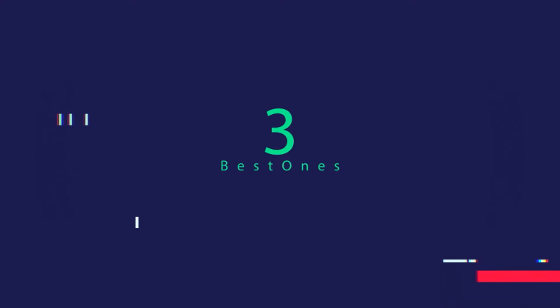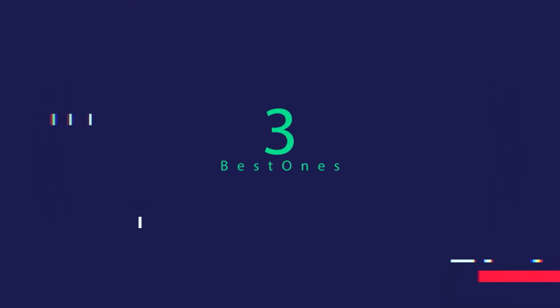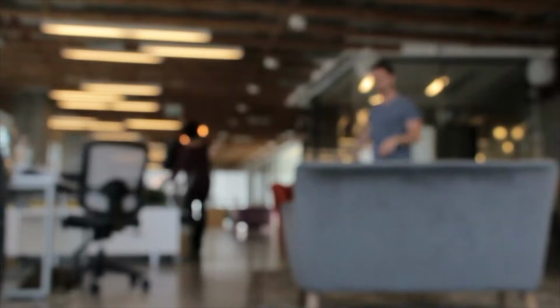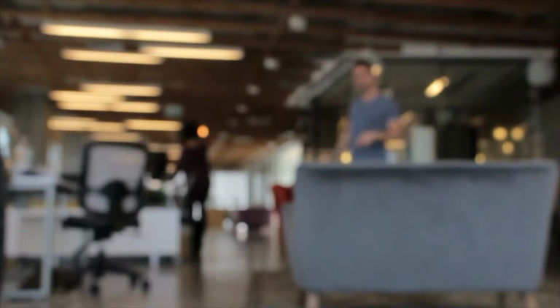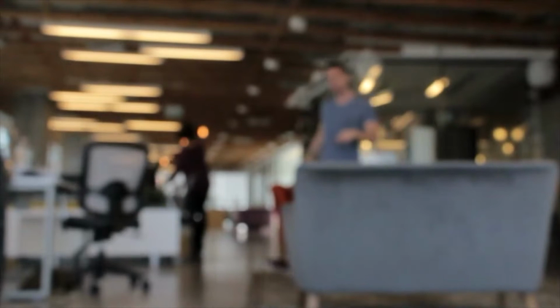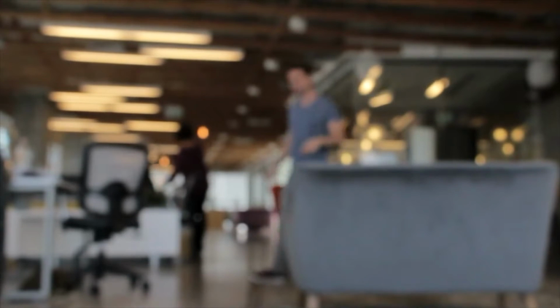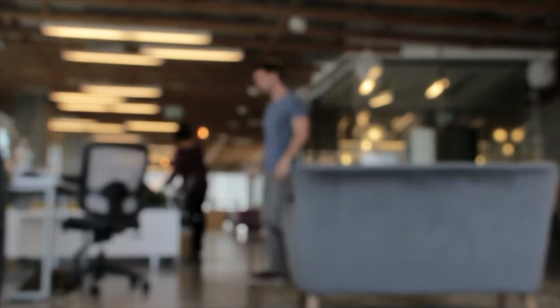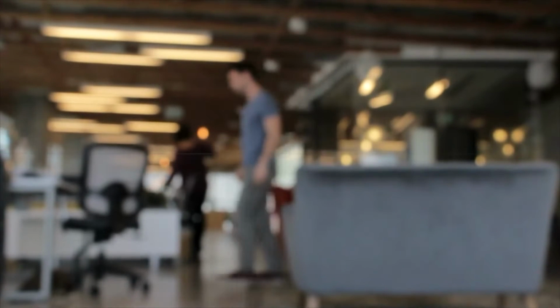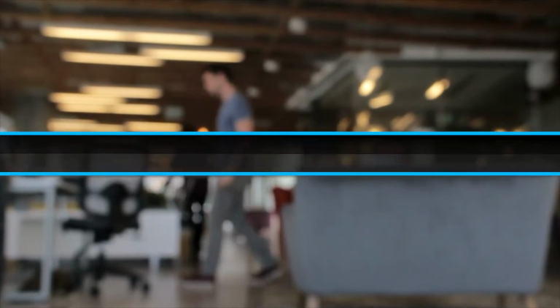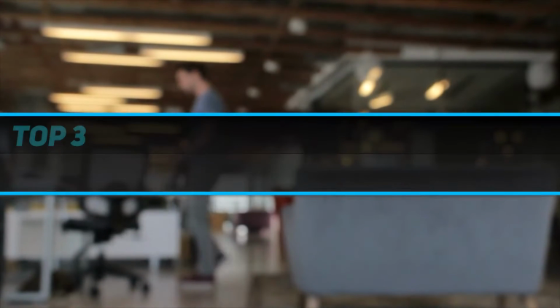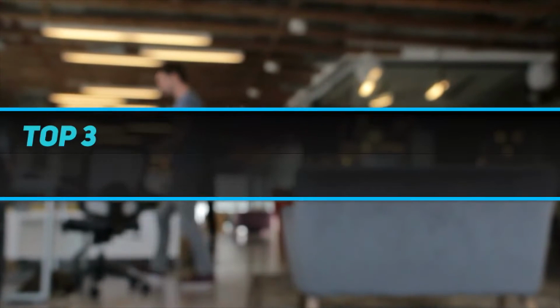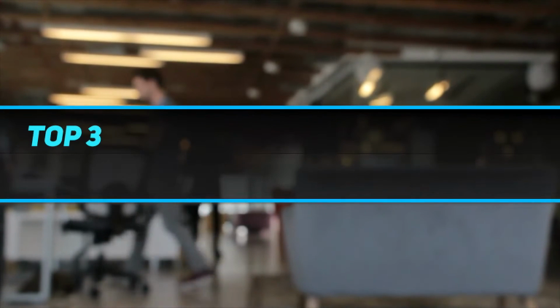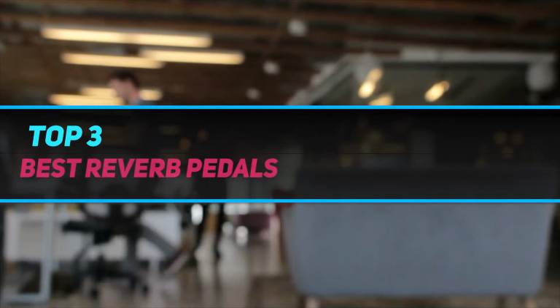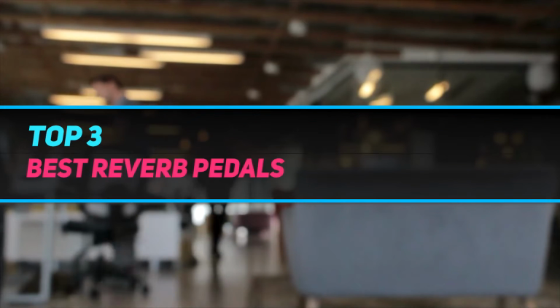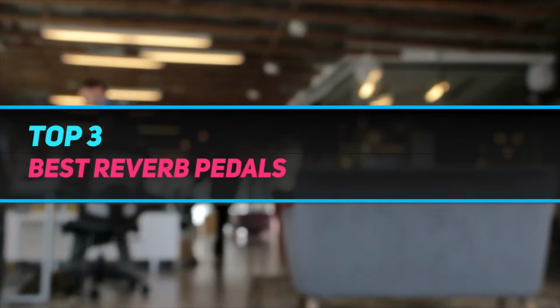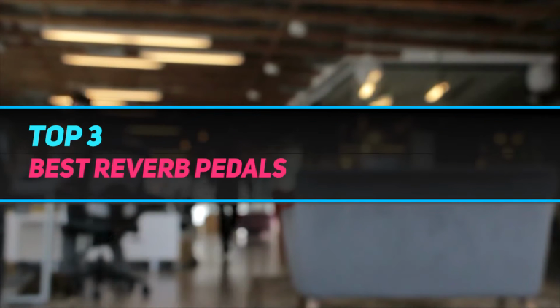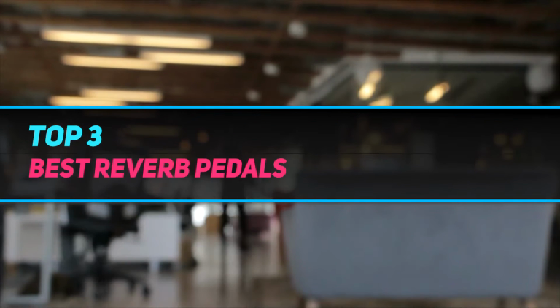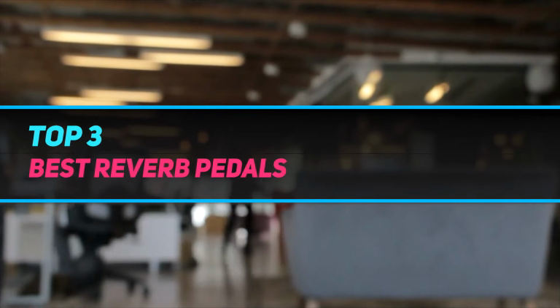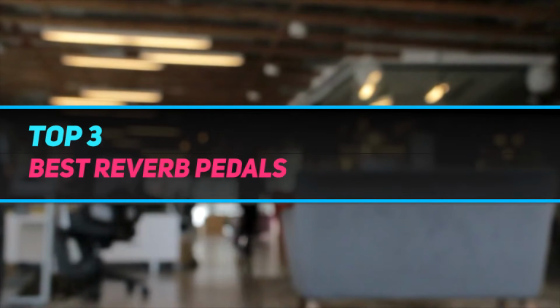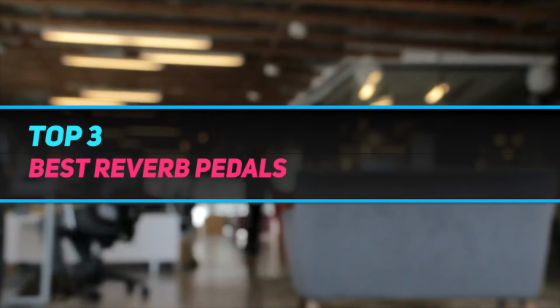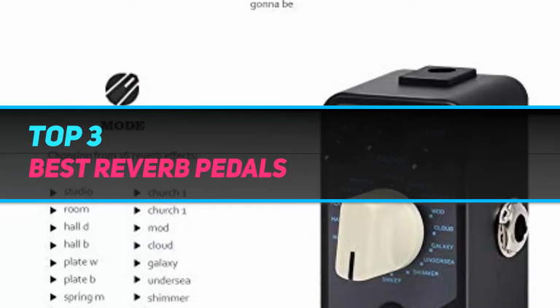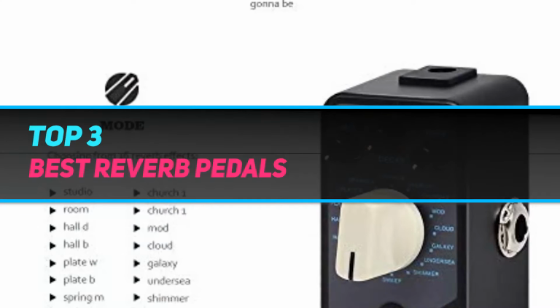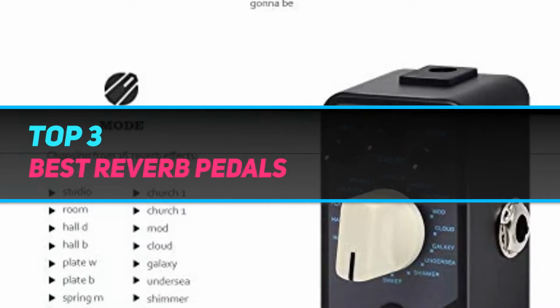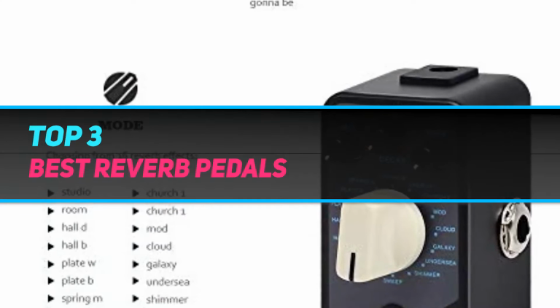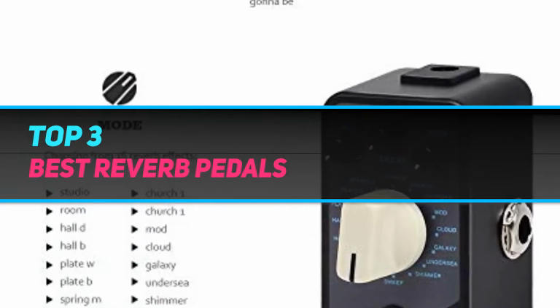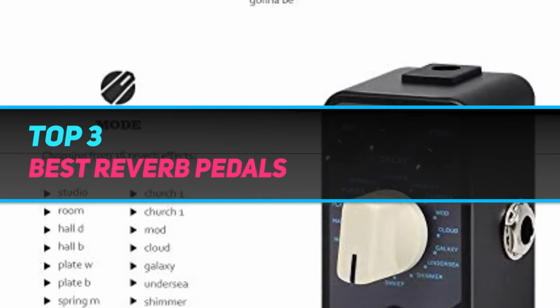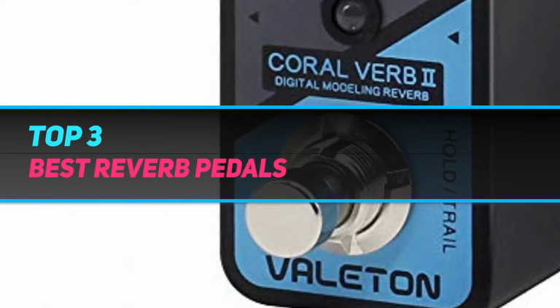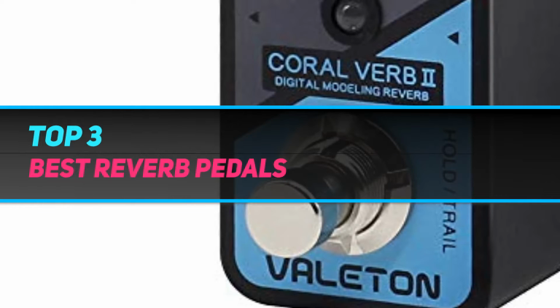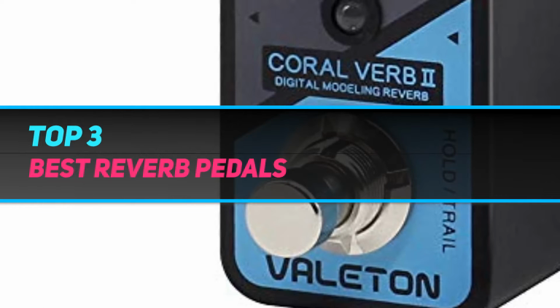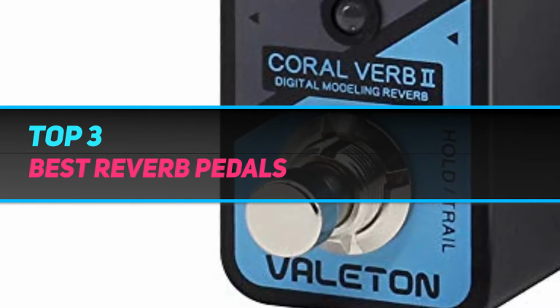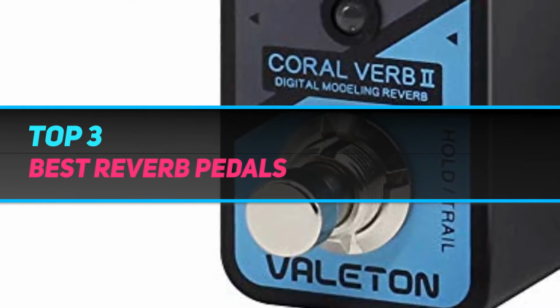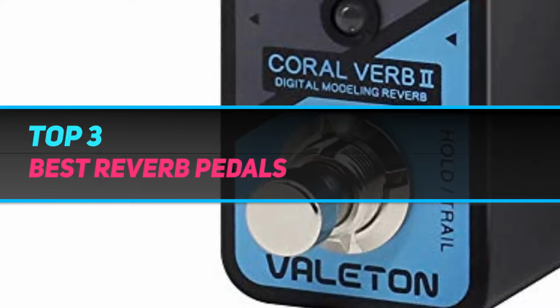Hi guys, welcome back to my channel. In today's video, we're going to check out the top 3 best reverb pedals.